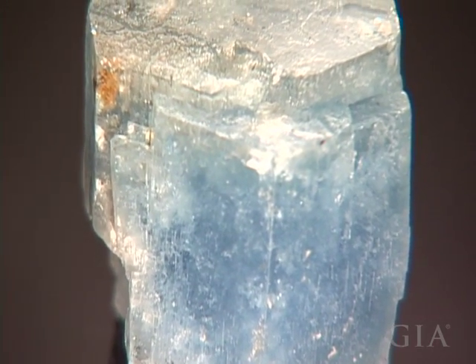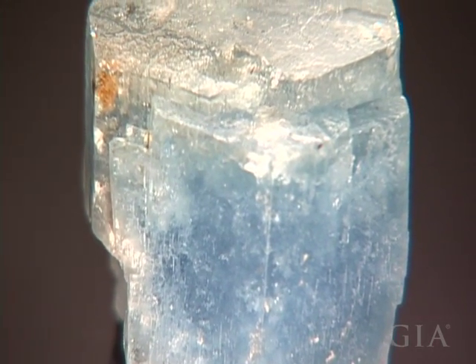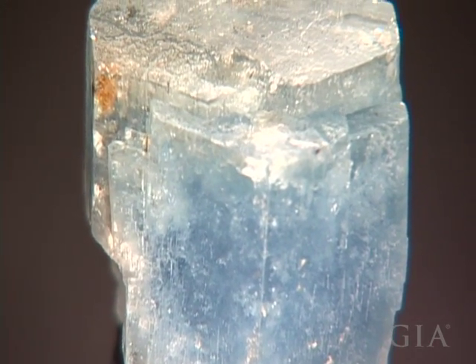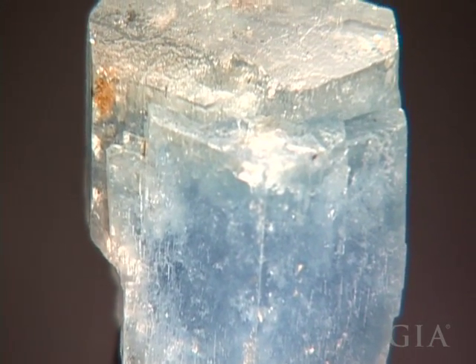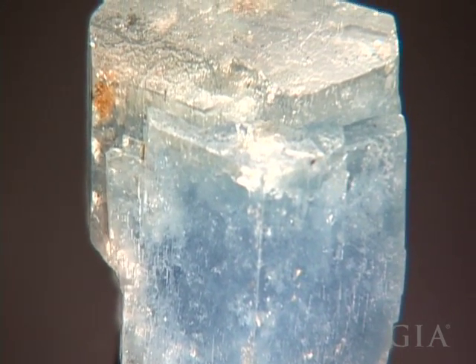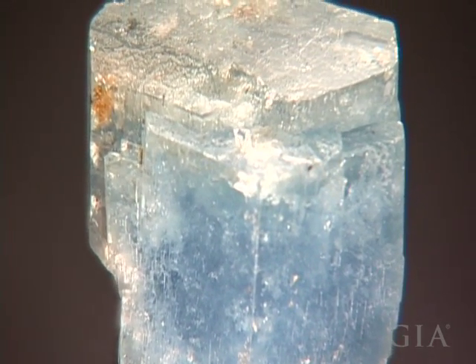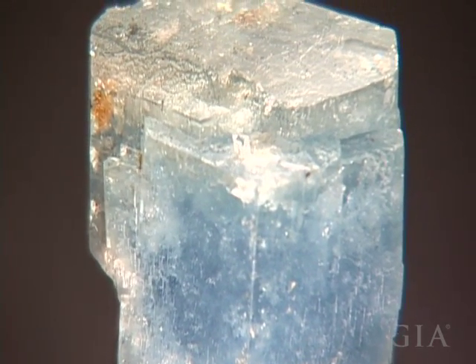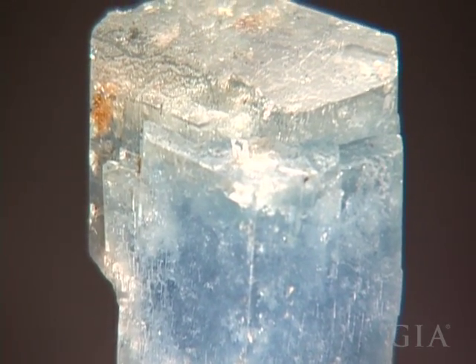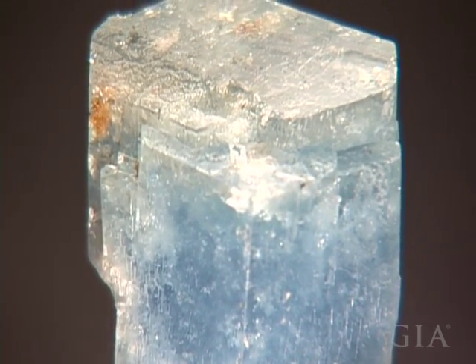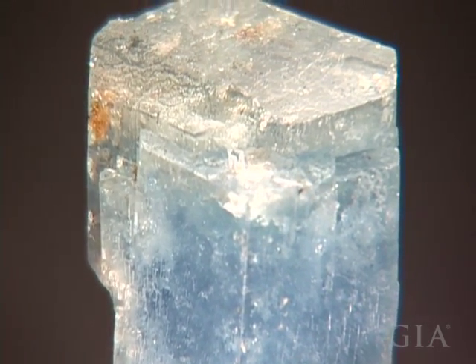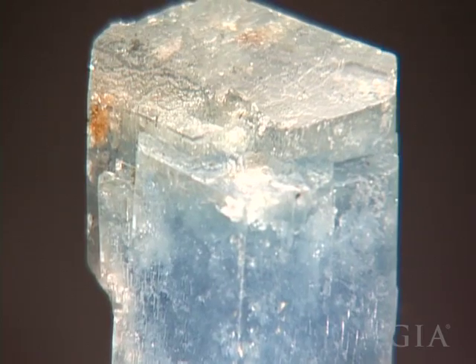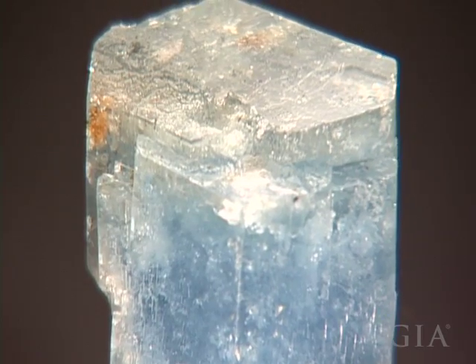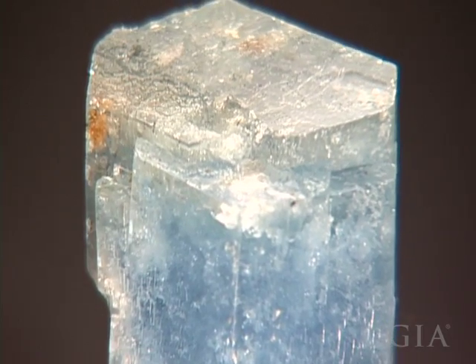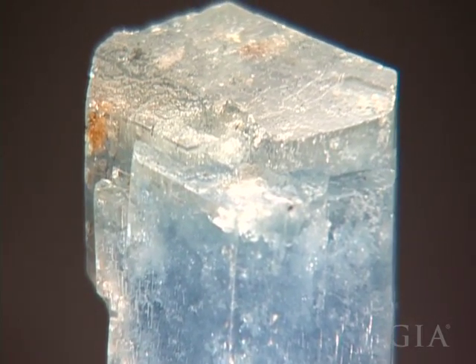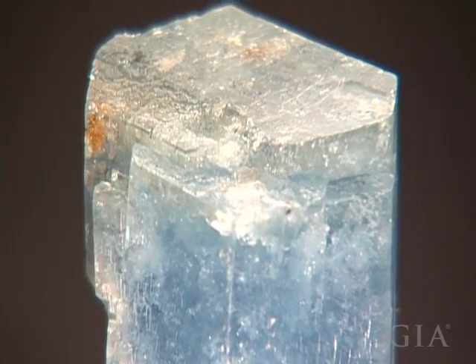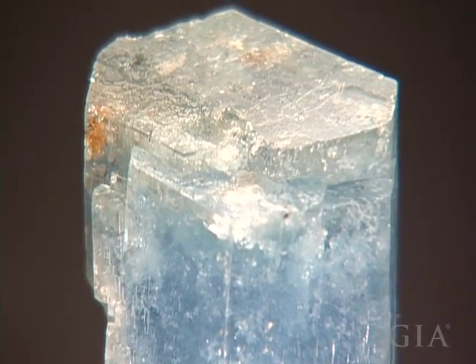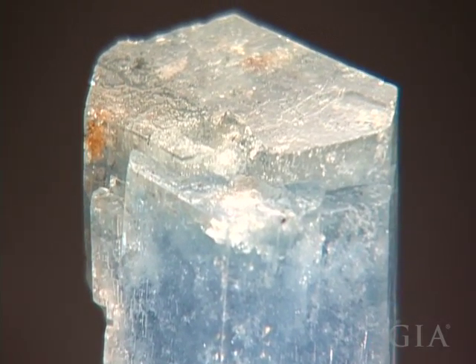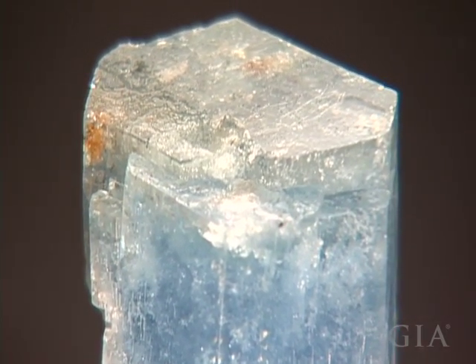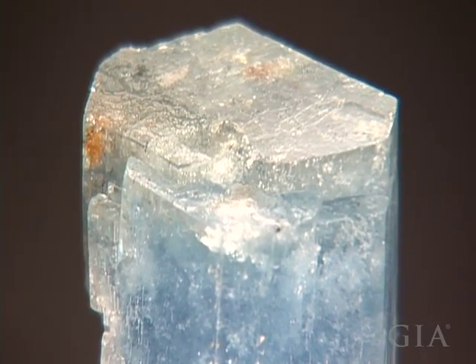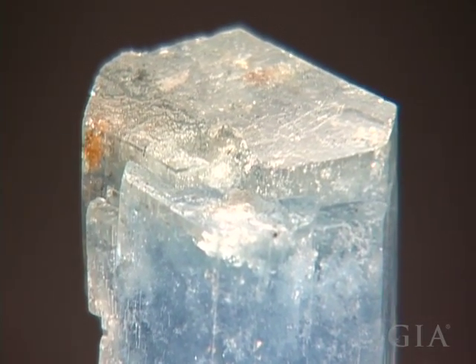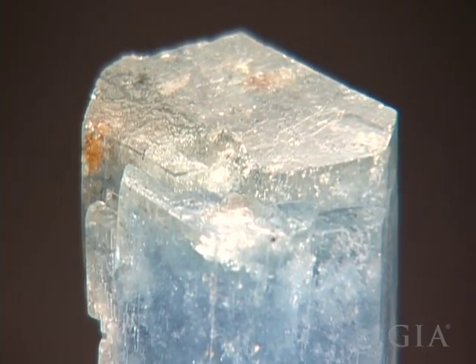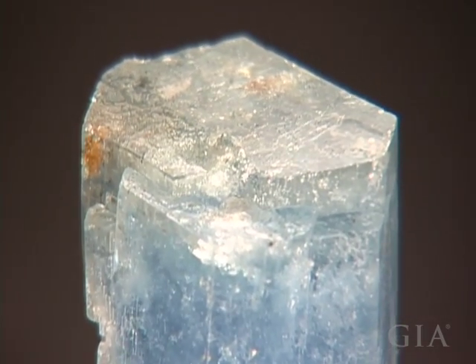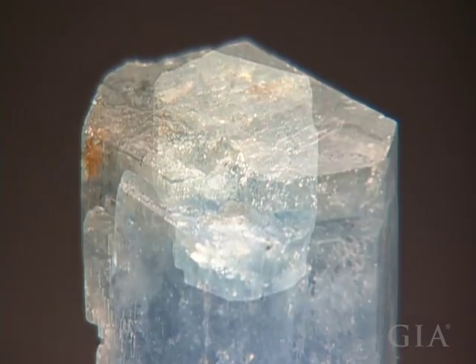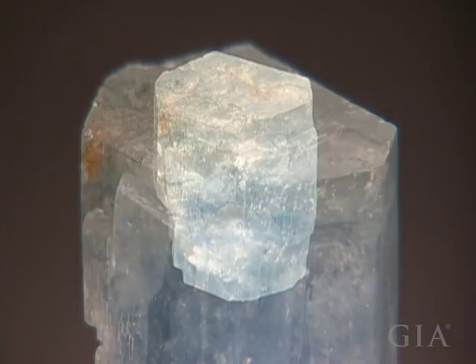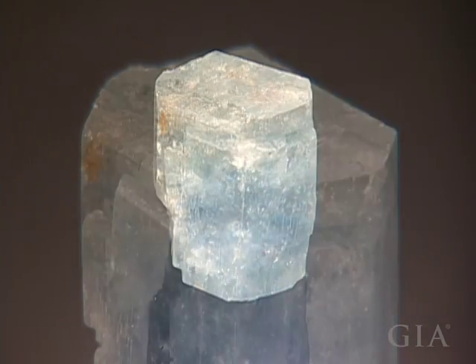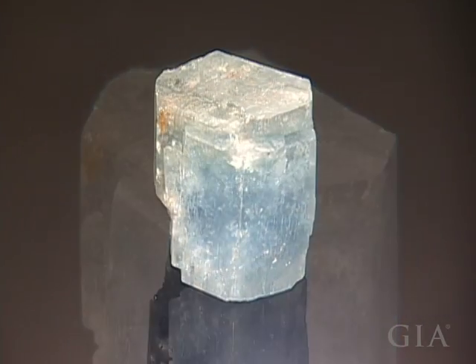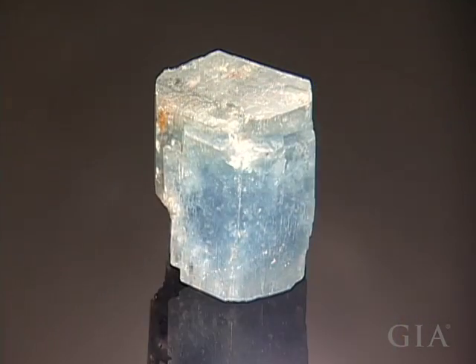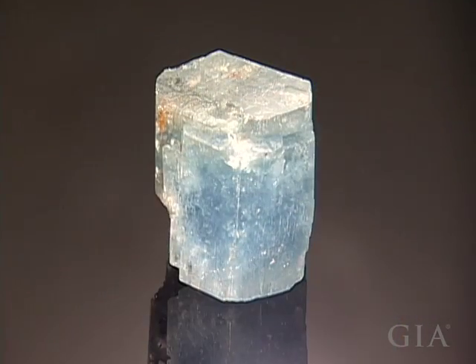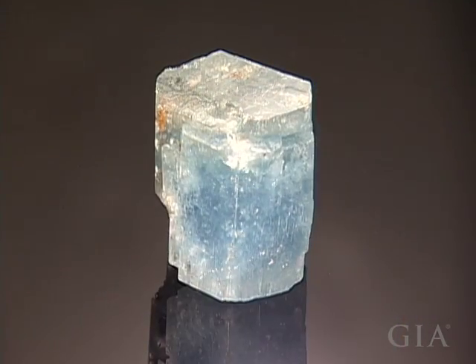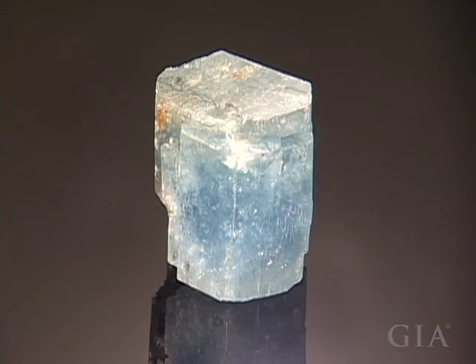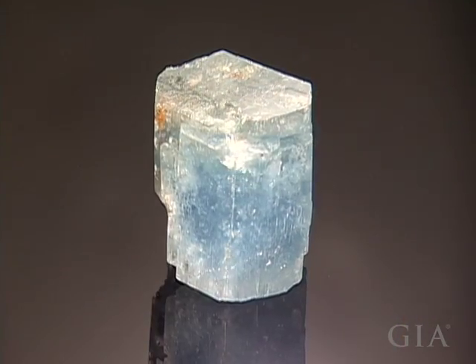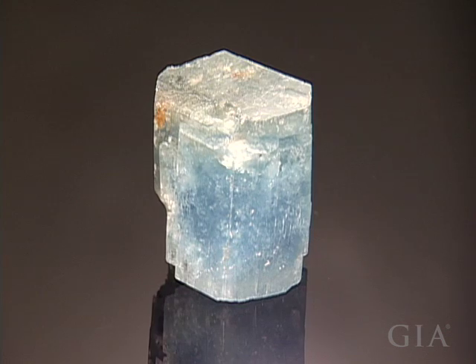The material is too included for faceting. This specimen is from Chivor, Colombia.